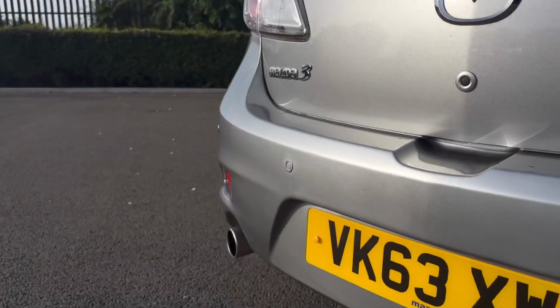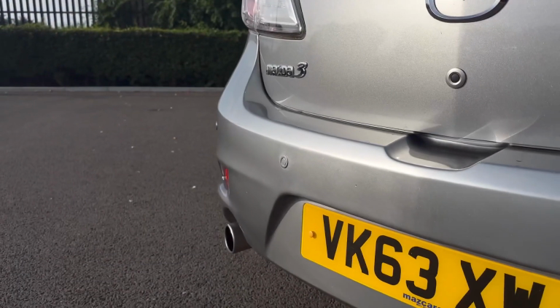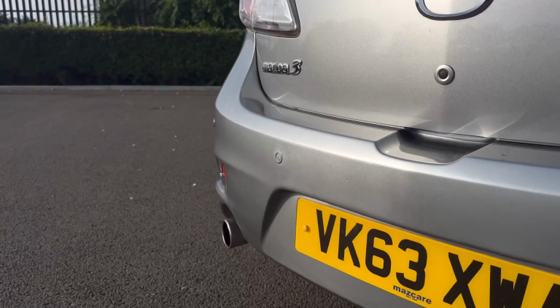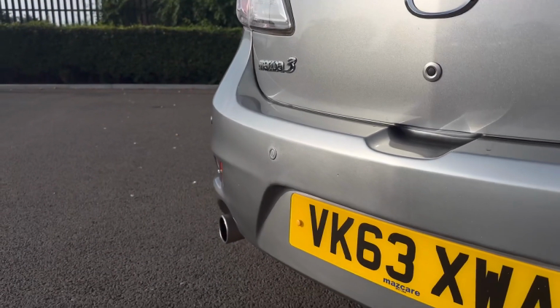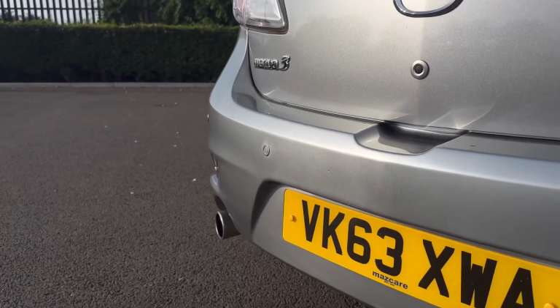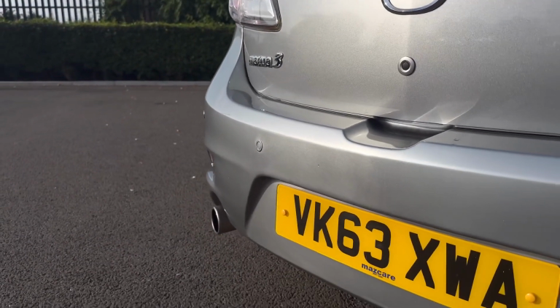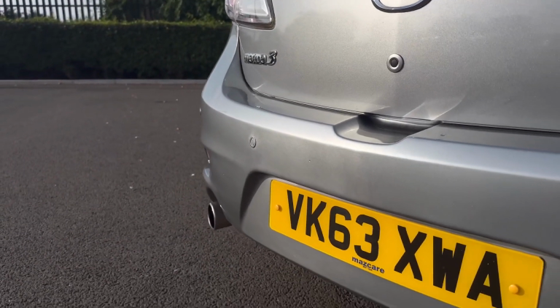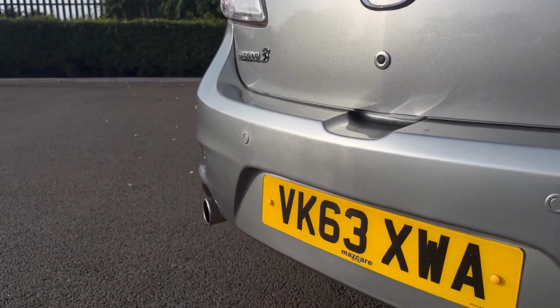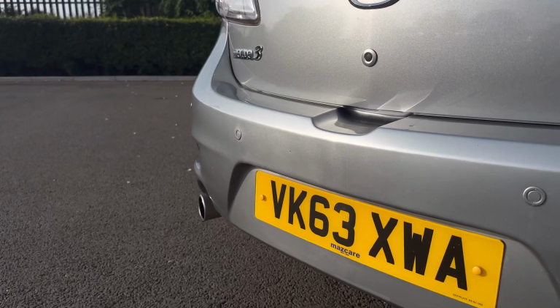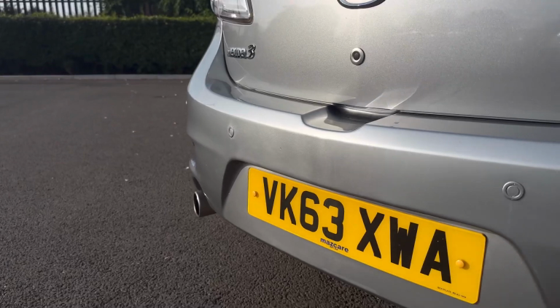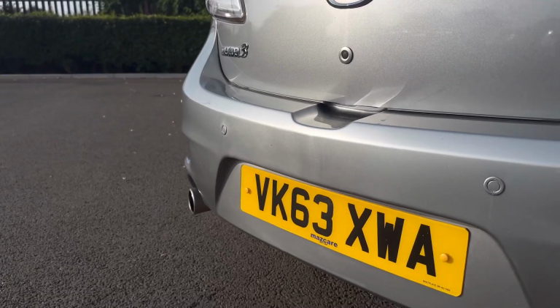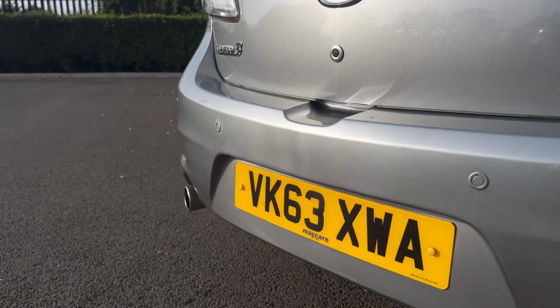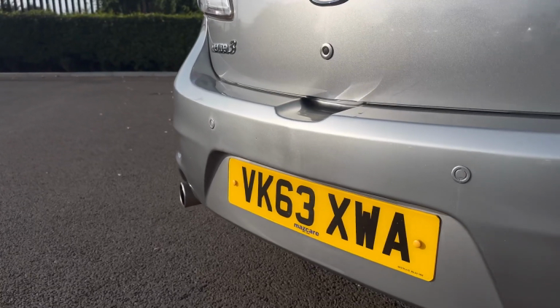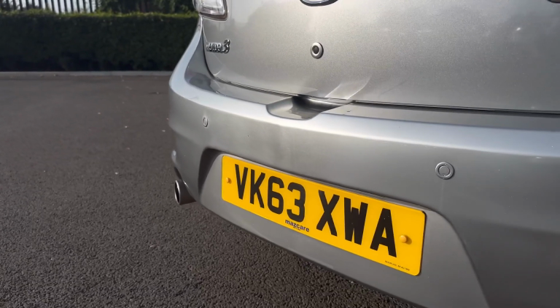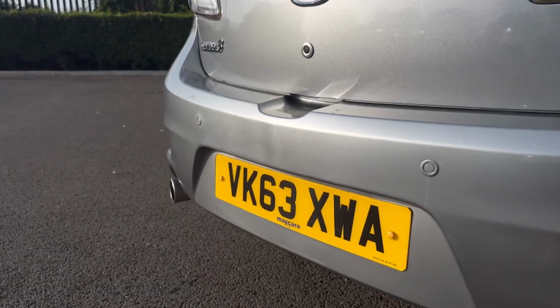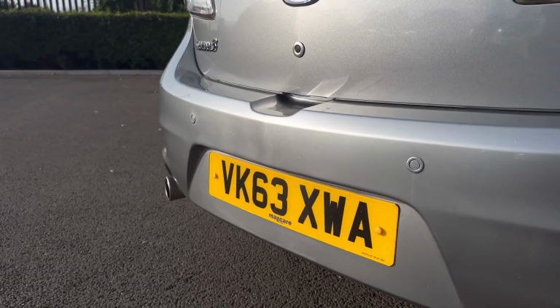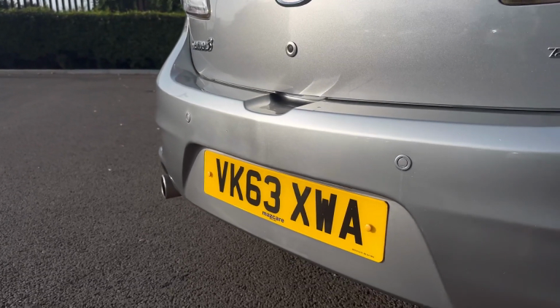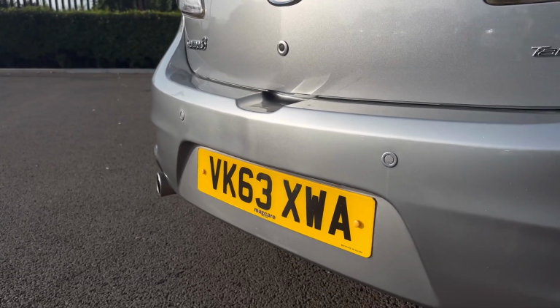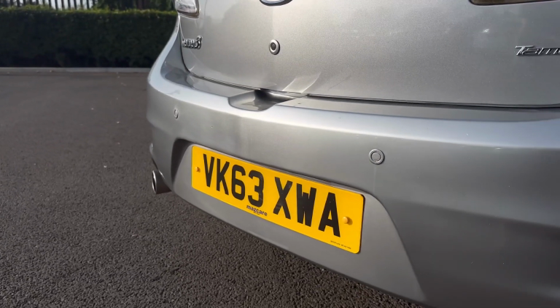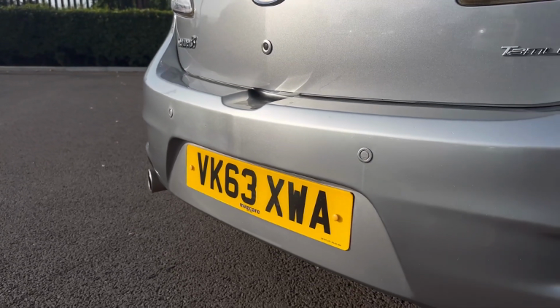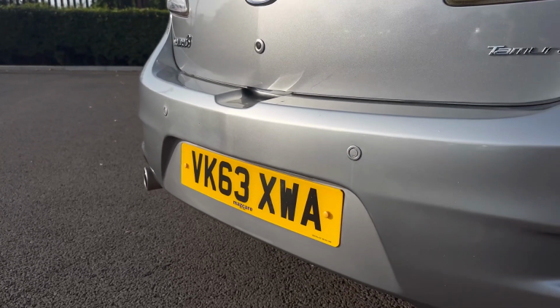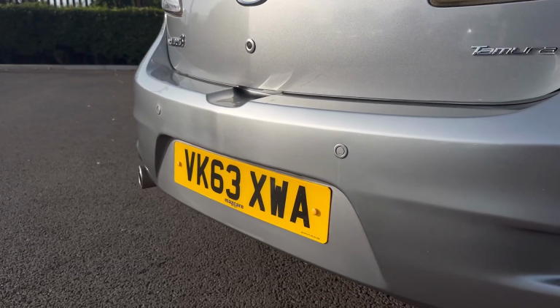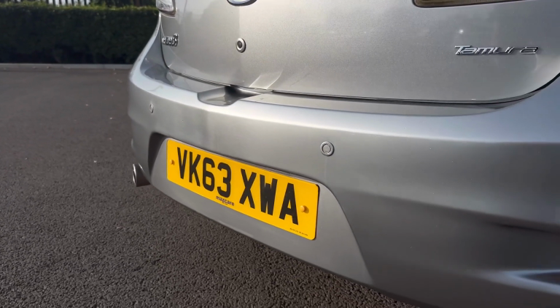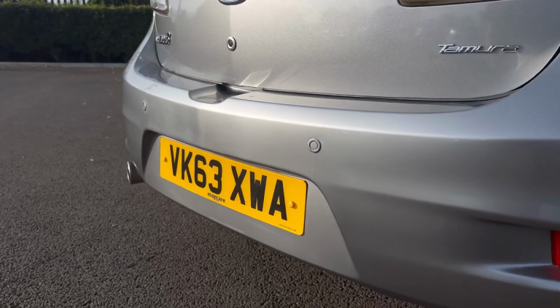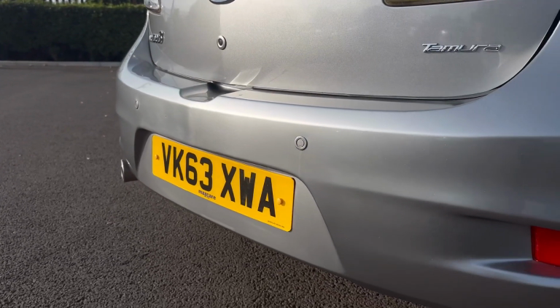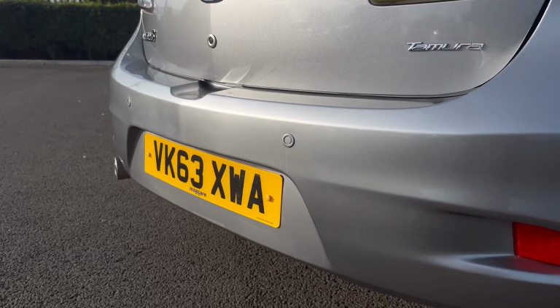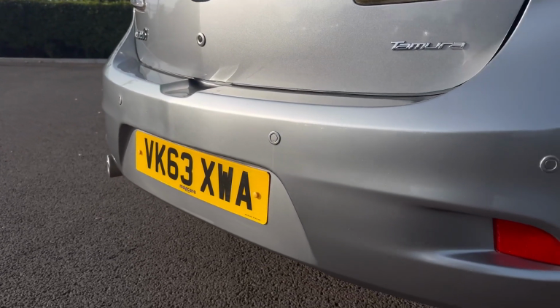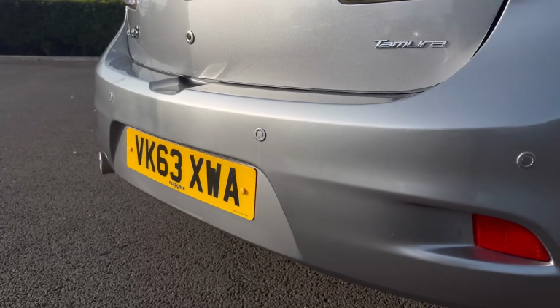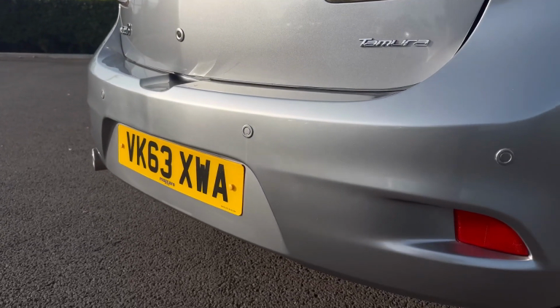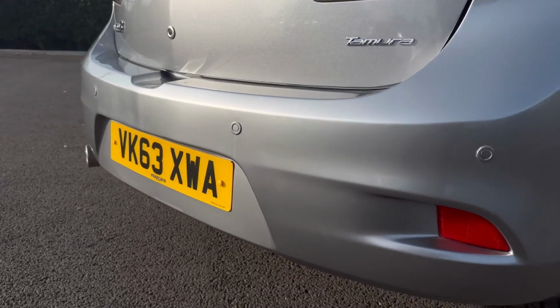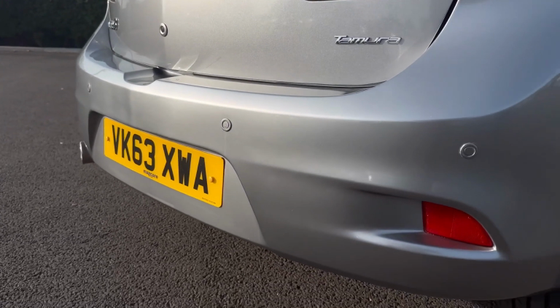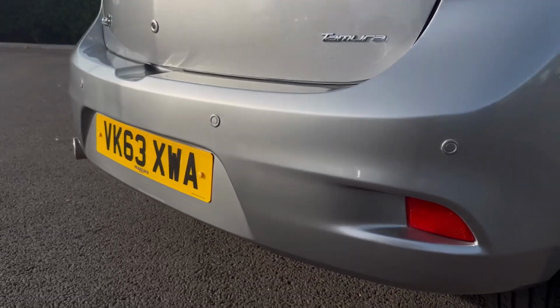On the front and rear you'll find your parking sensors as well to give you an audible noise when close to obstructions.